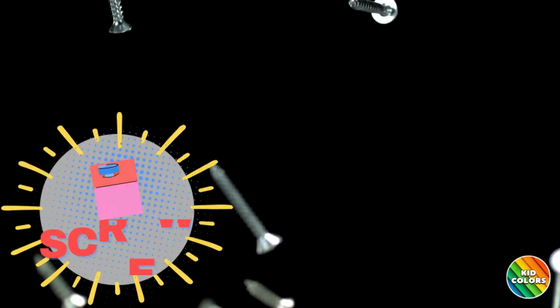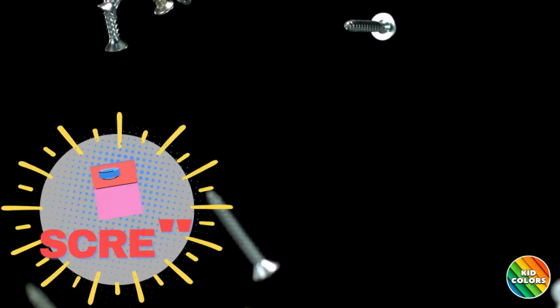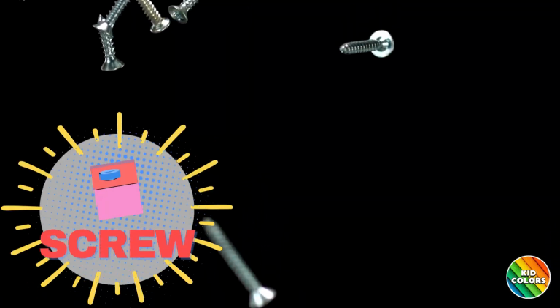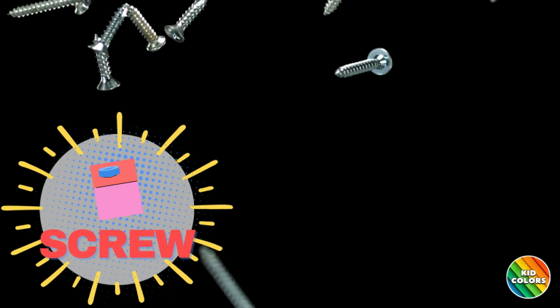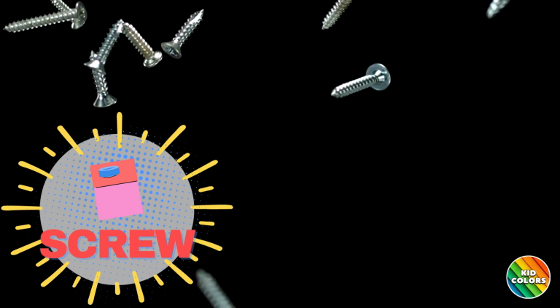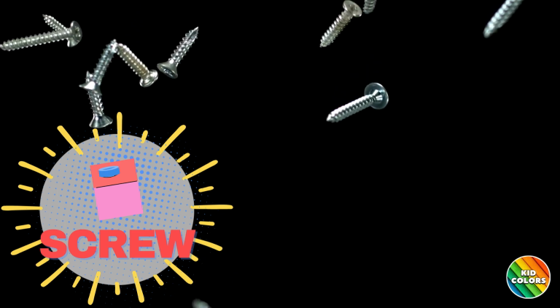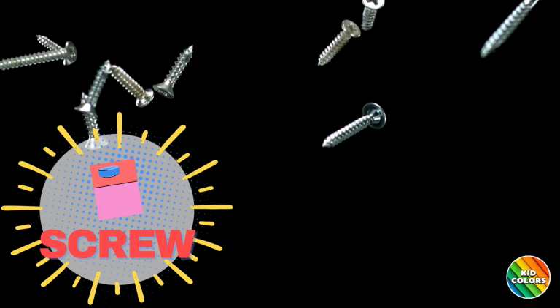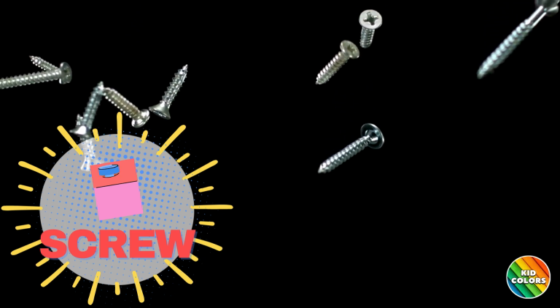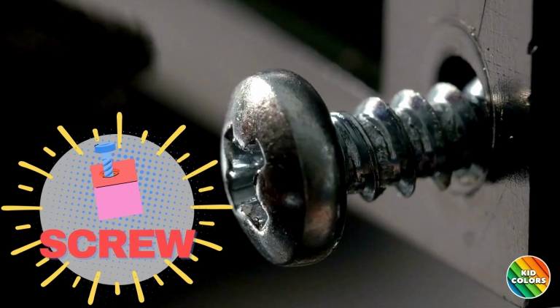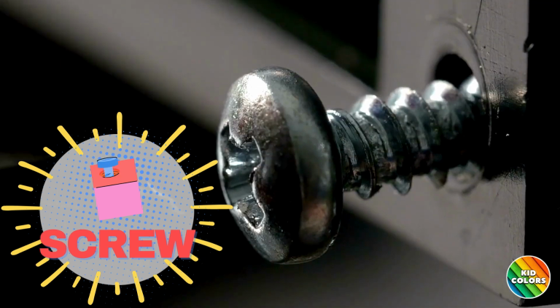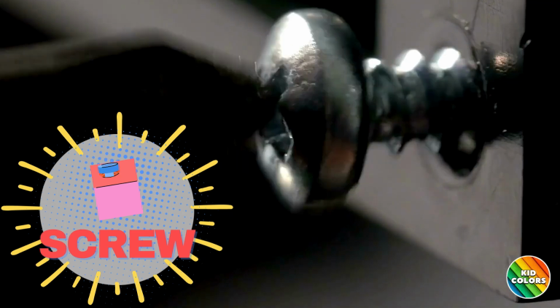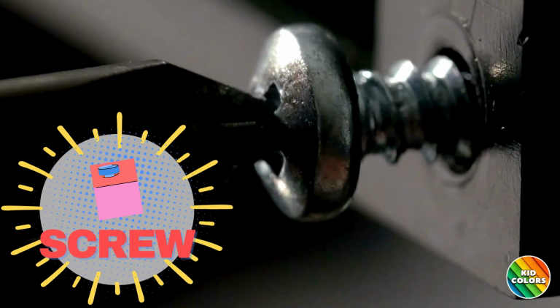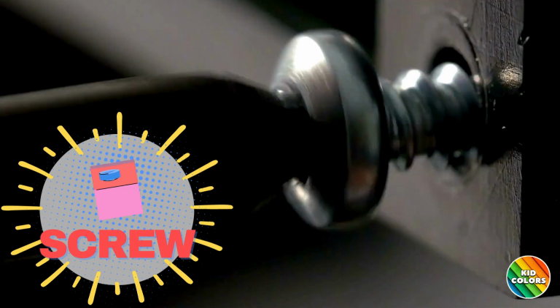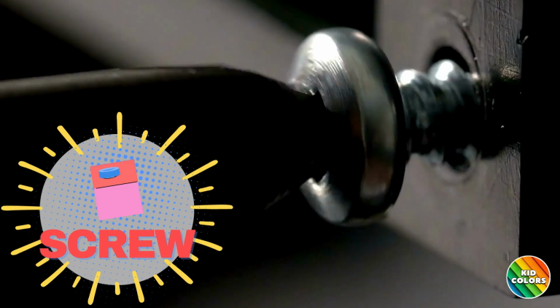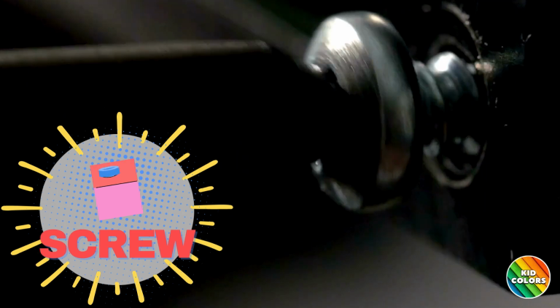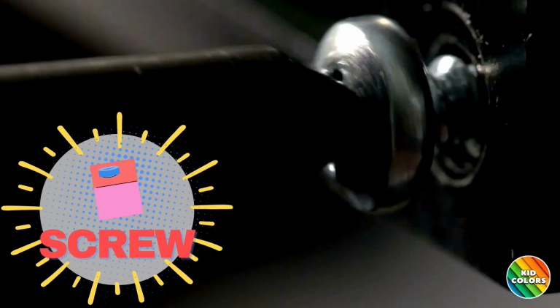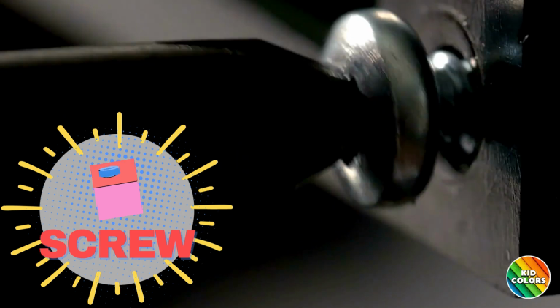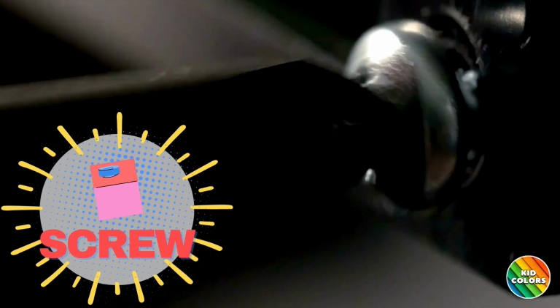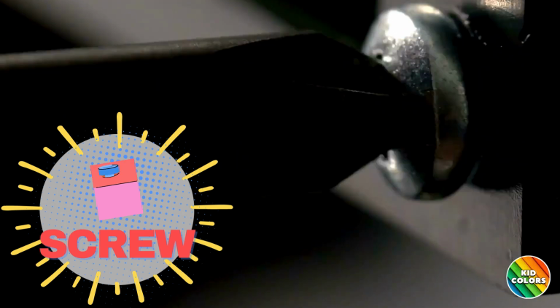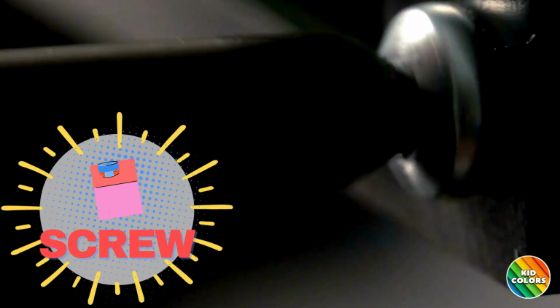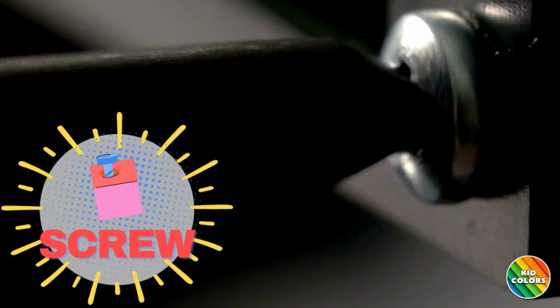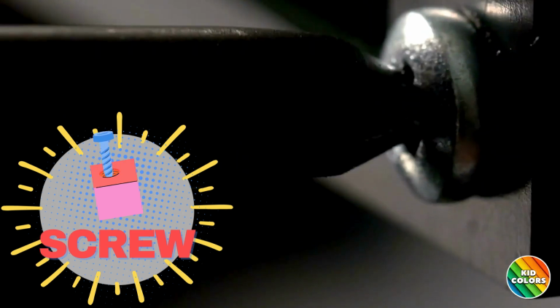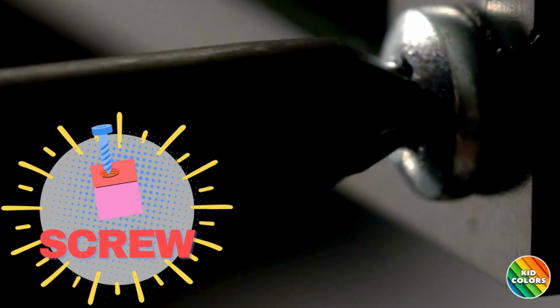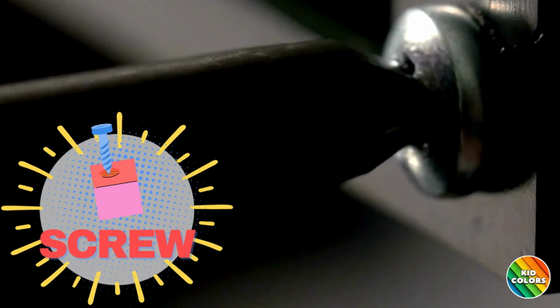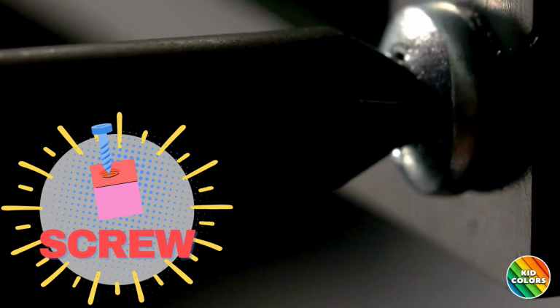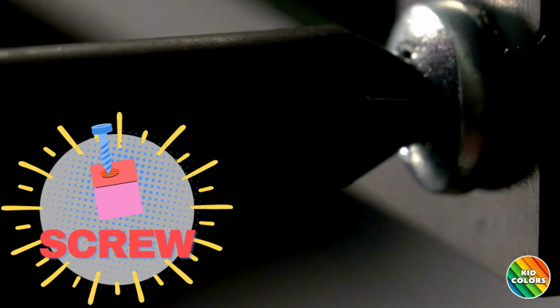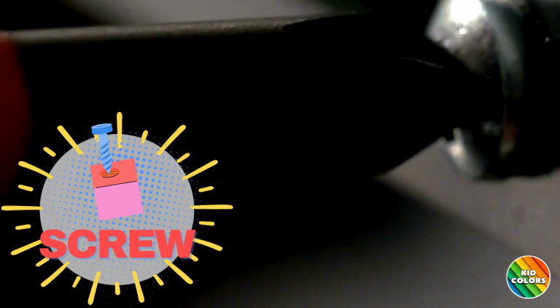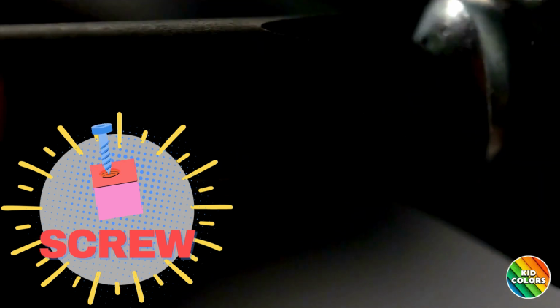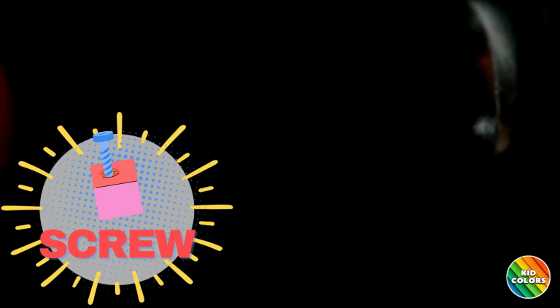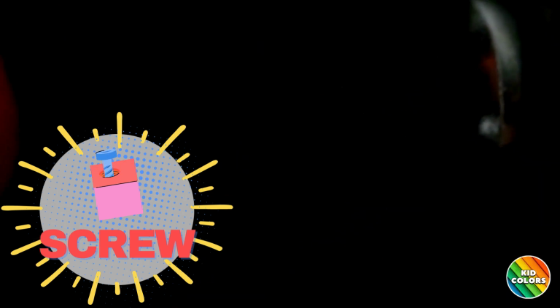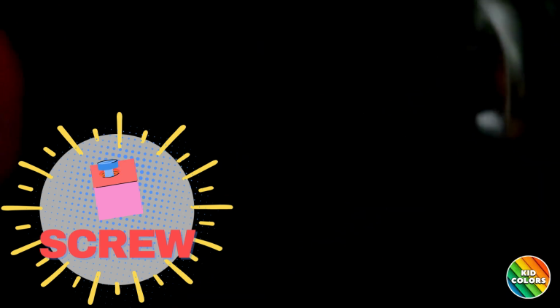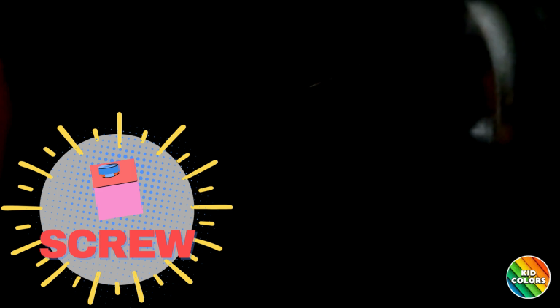Screw. Think of a twisty tool holding things together, like the screws in your toys or furniture.